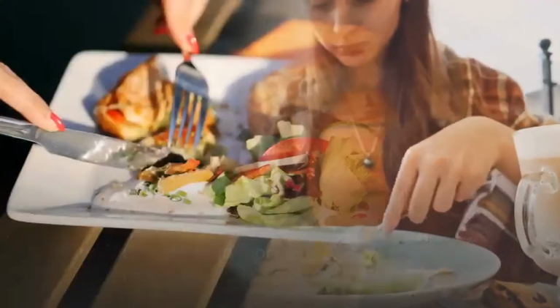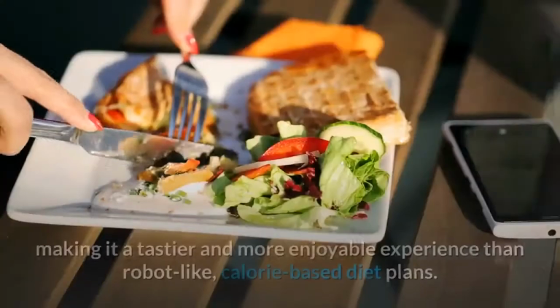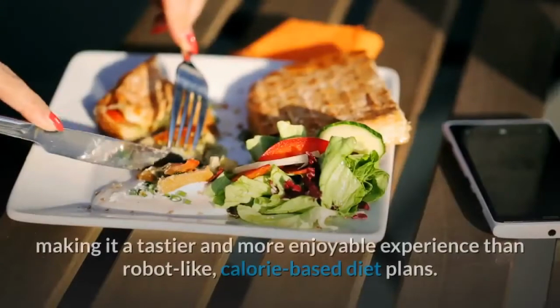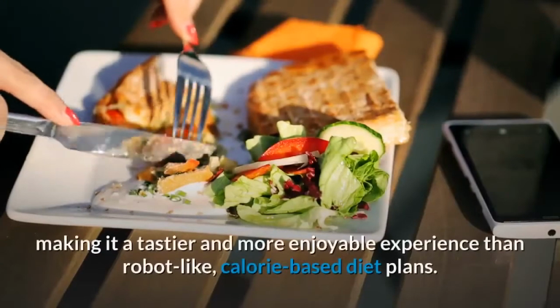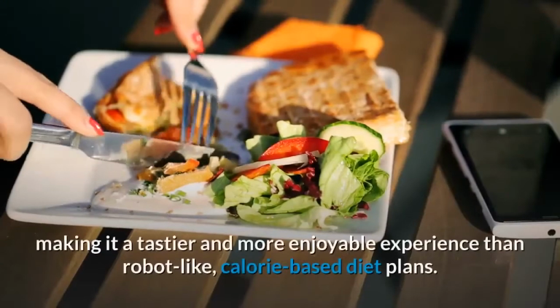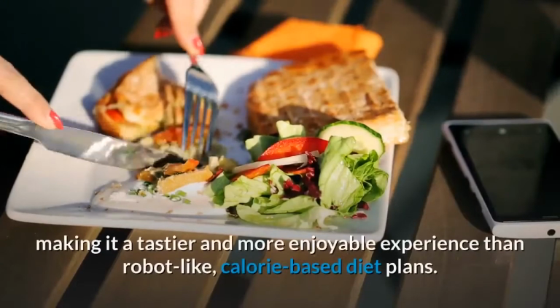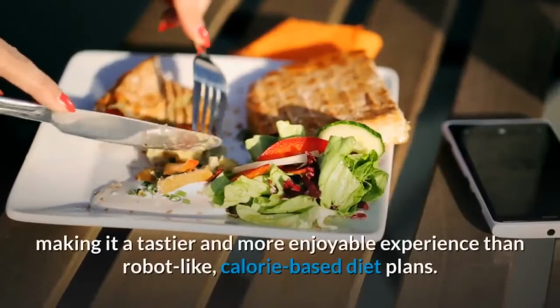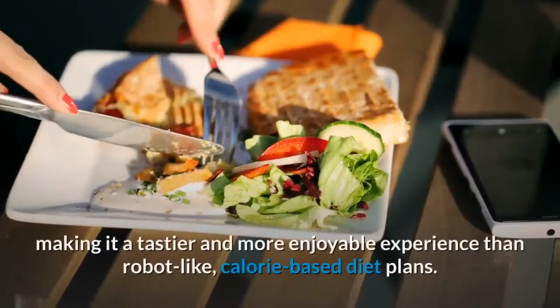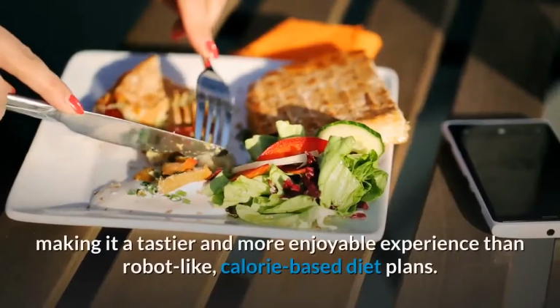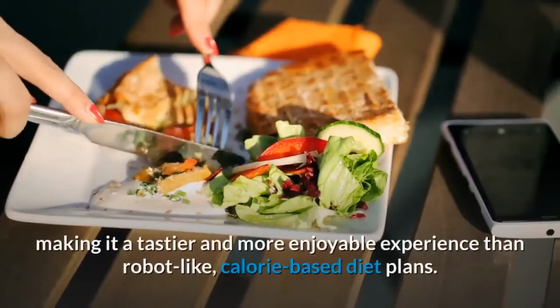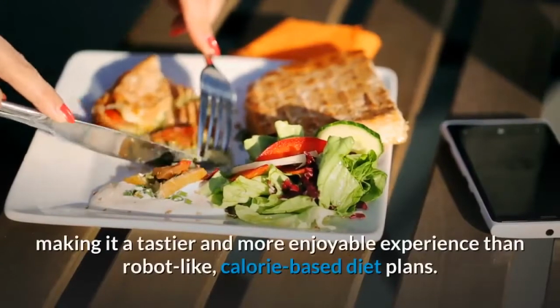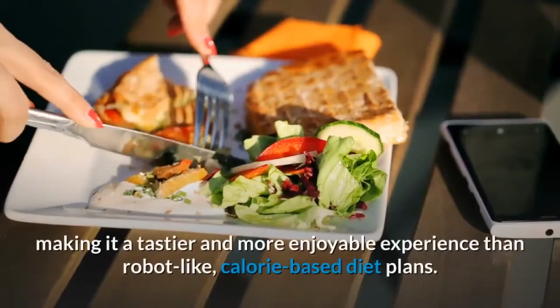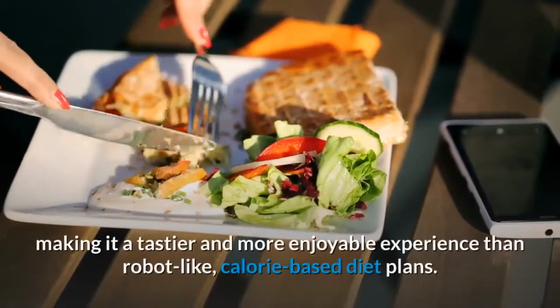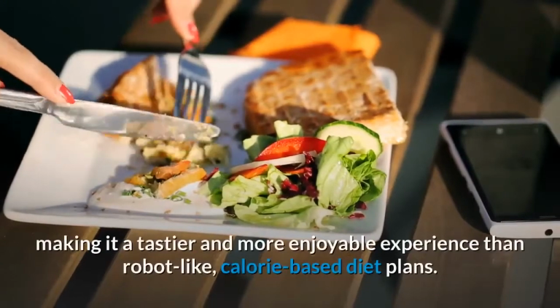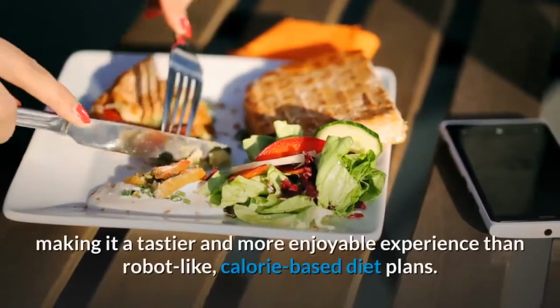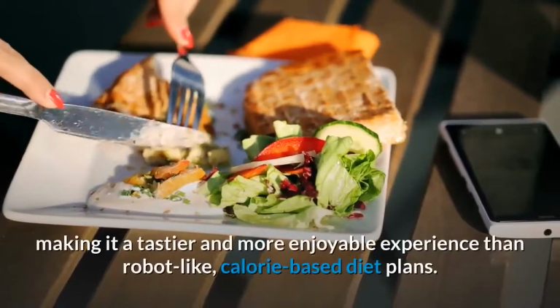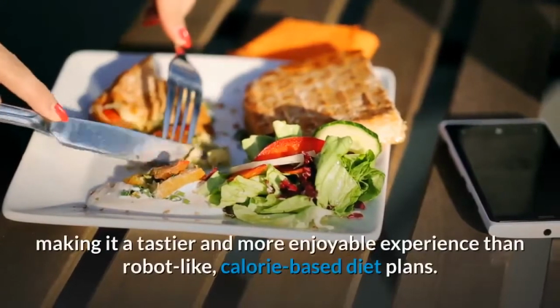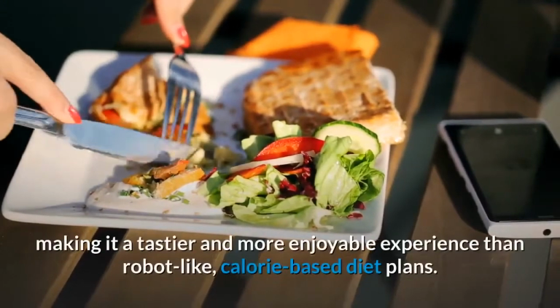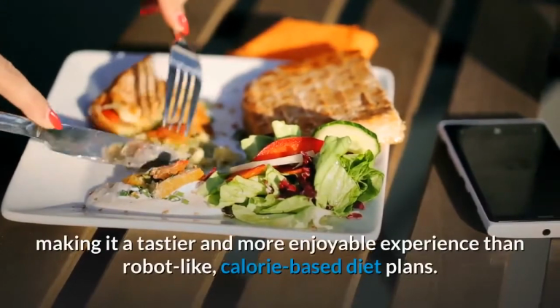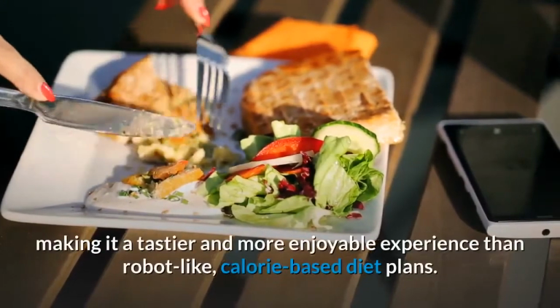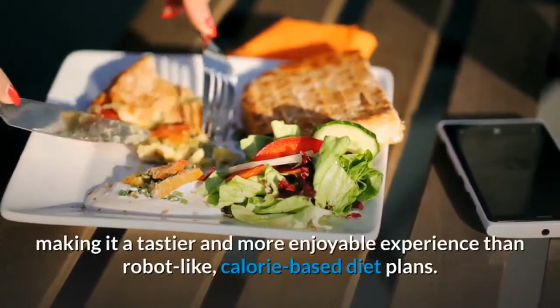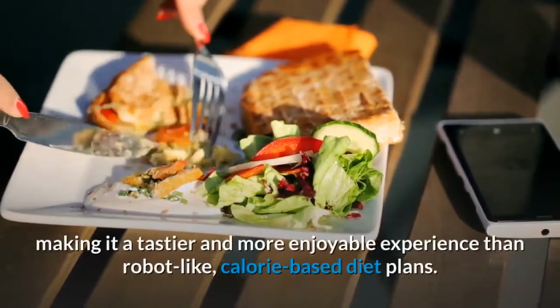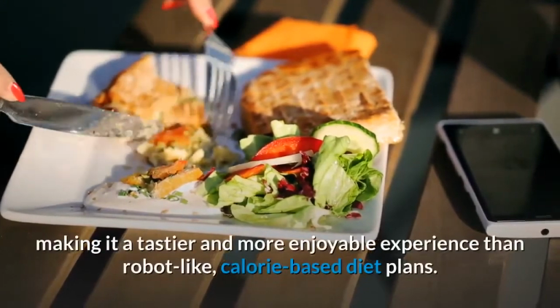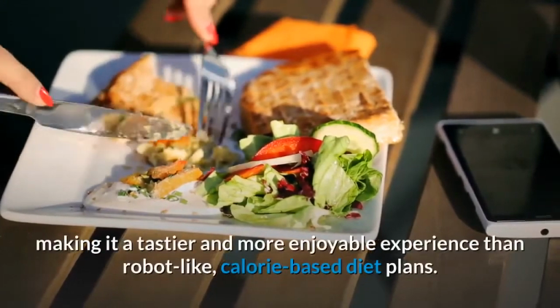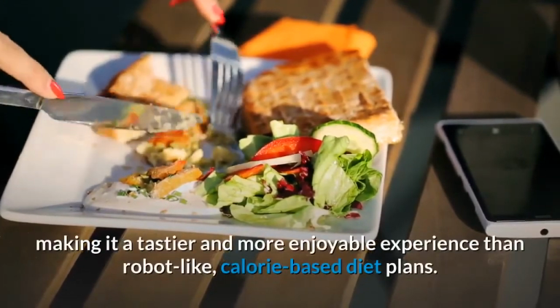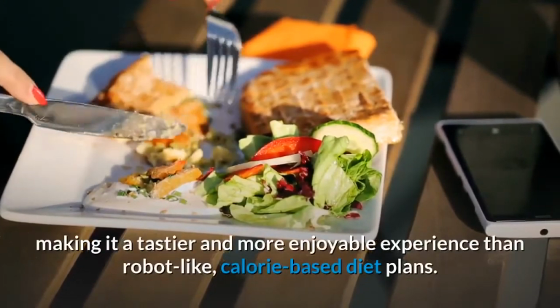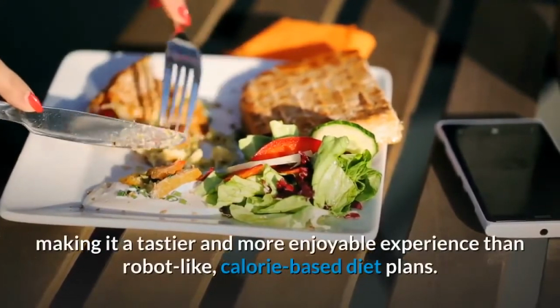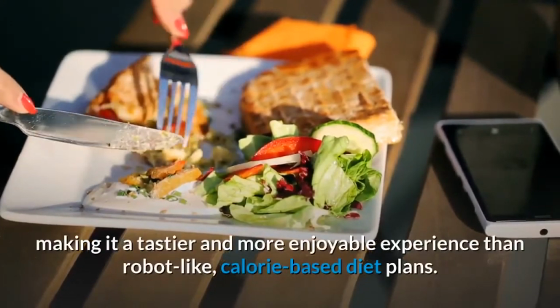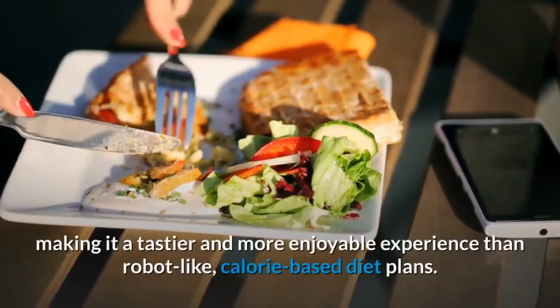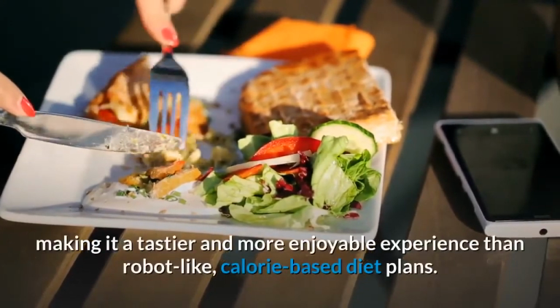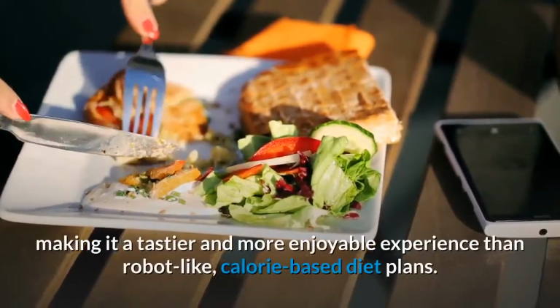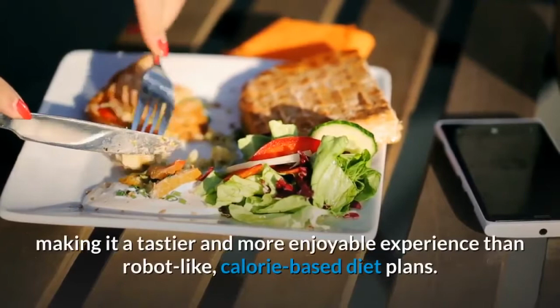This makes it a tastier and more enjoyable experience than robot-like, calorie-based diet plans.